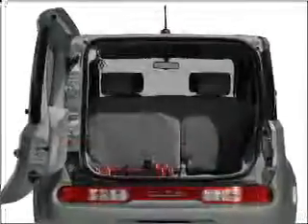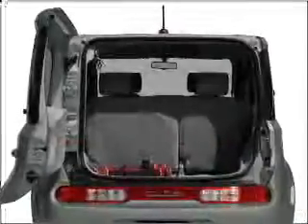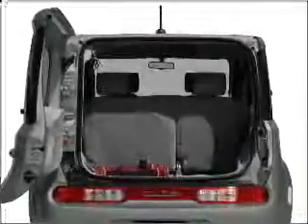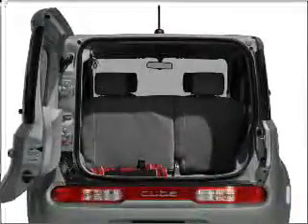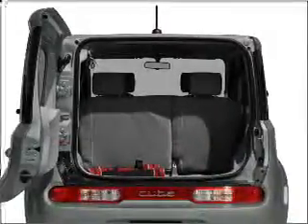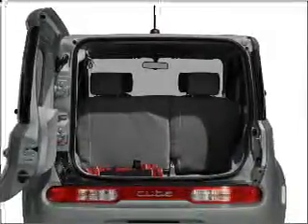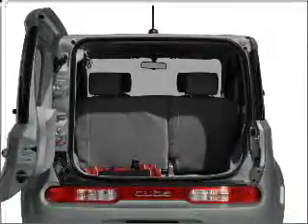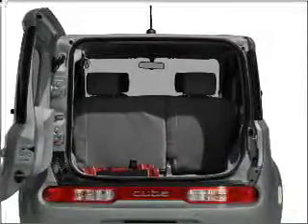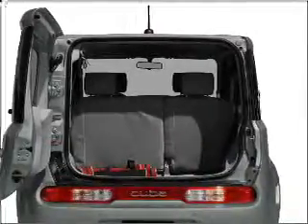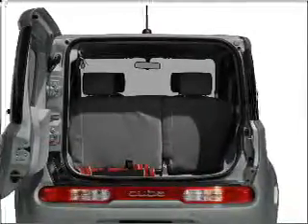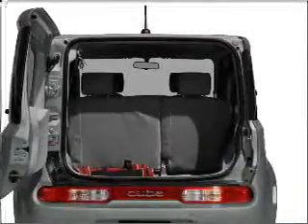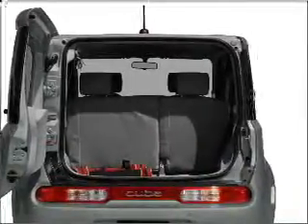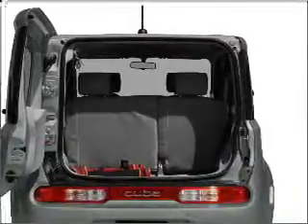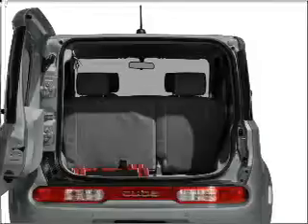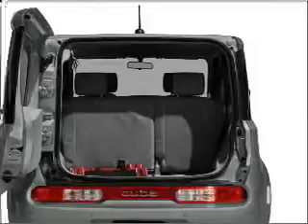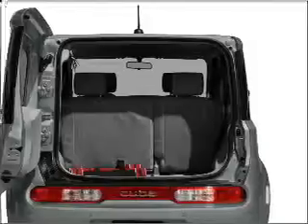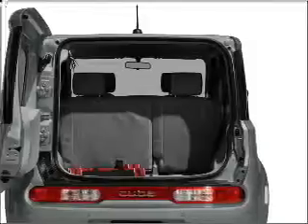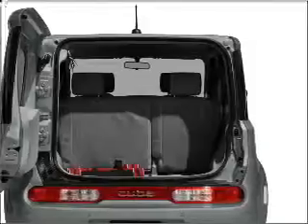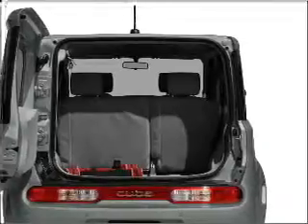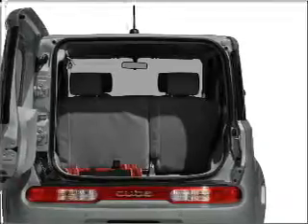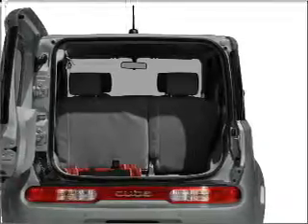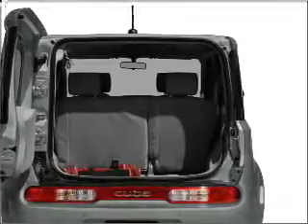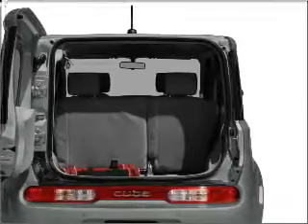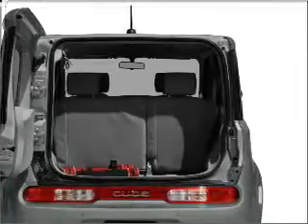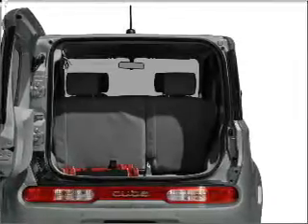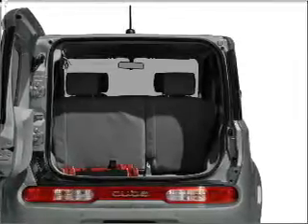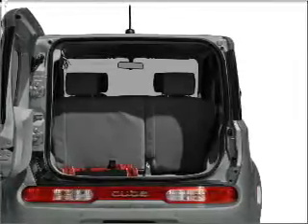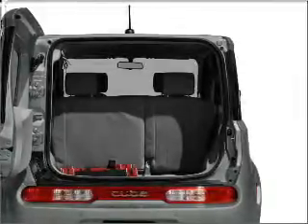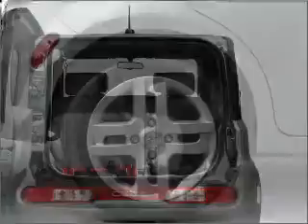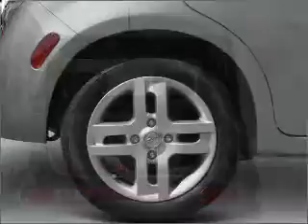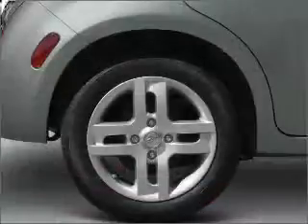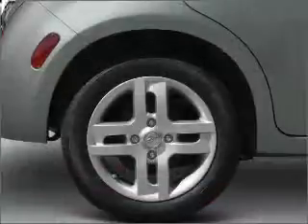Anti-lock brakes help you bring your vehicle to a safe stop. Call today to schedule a test drive.